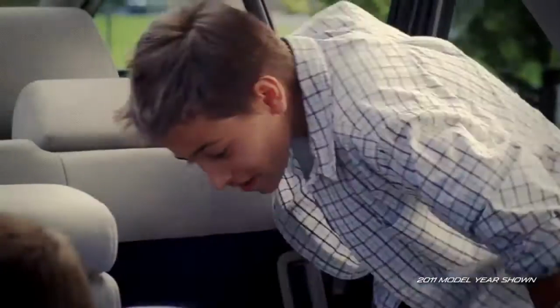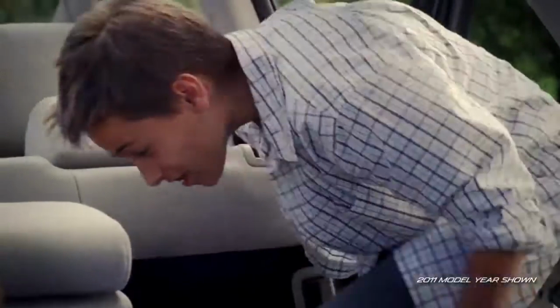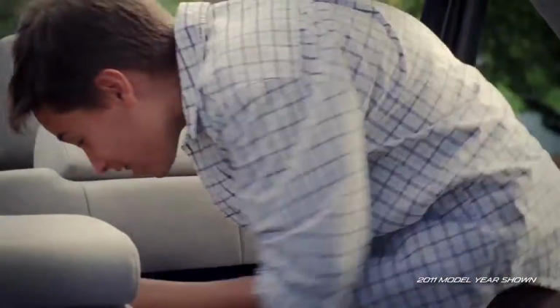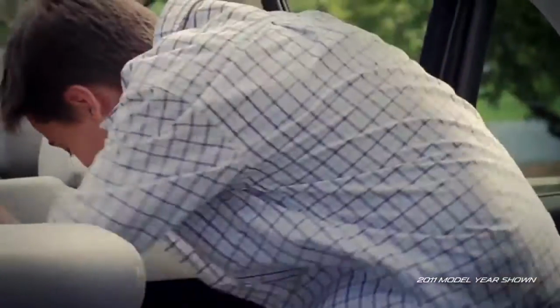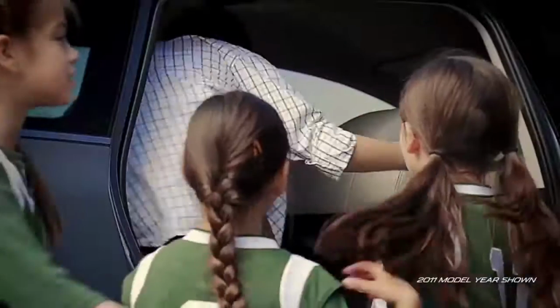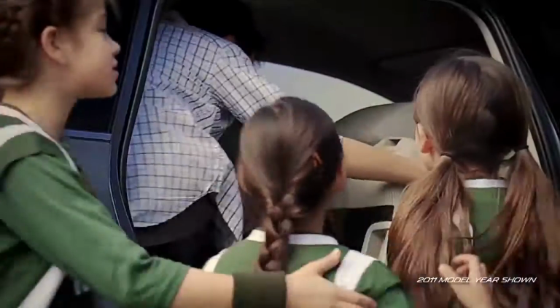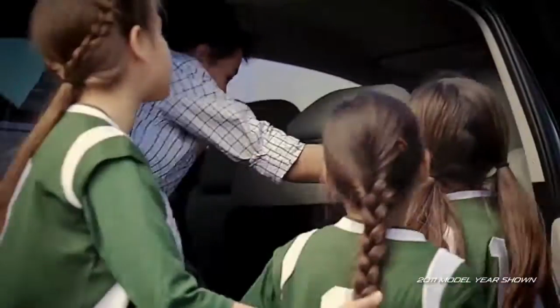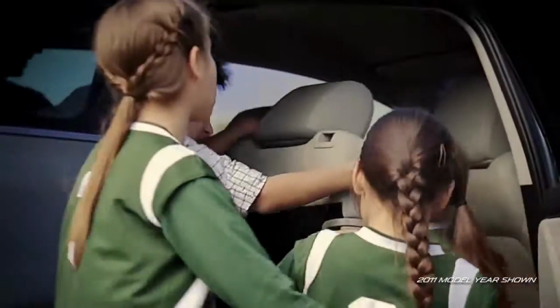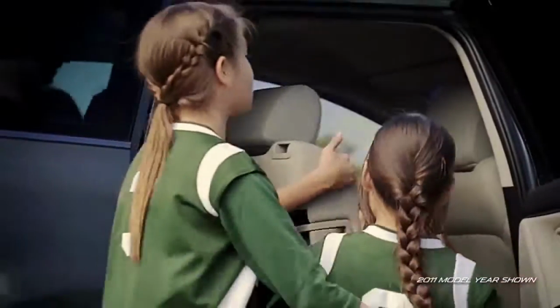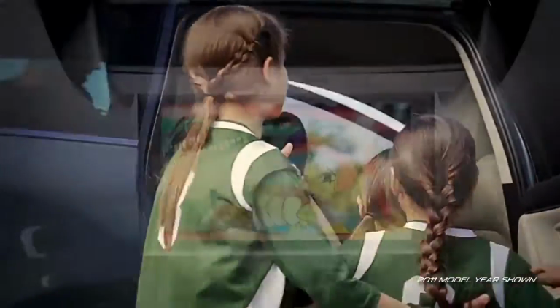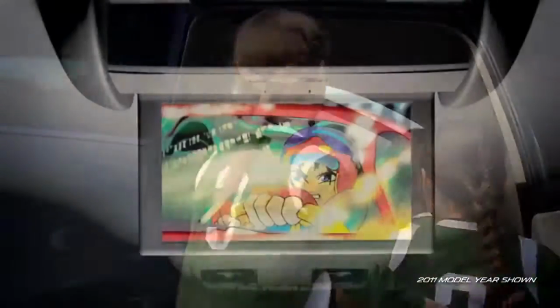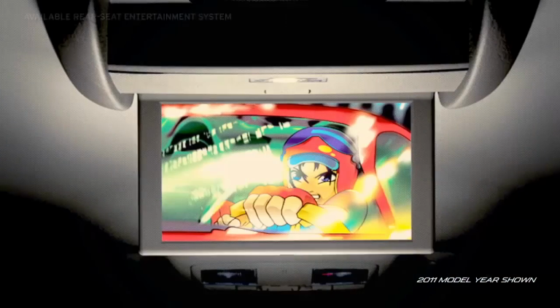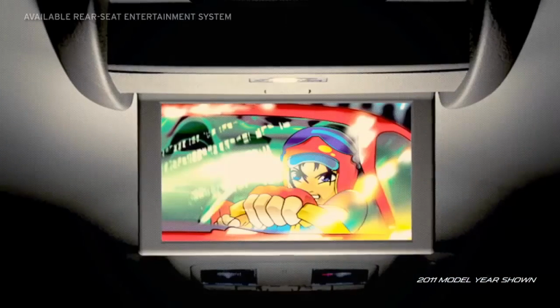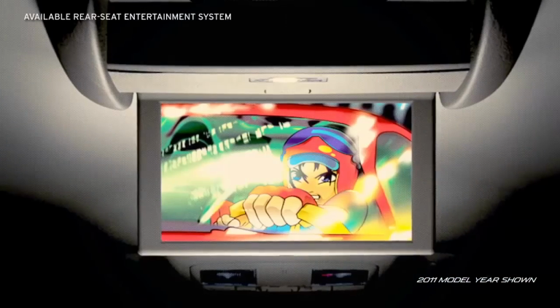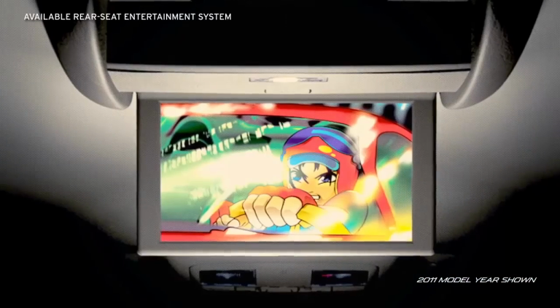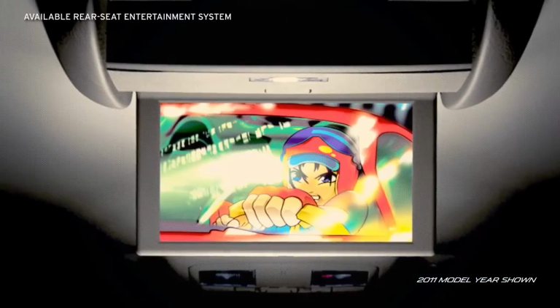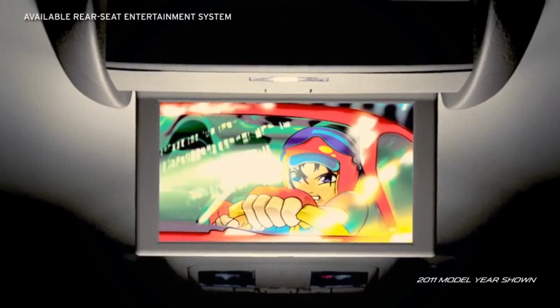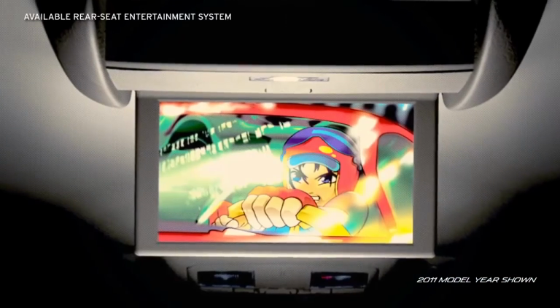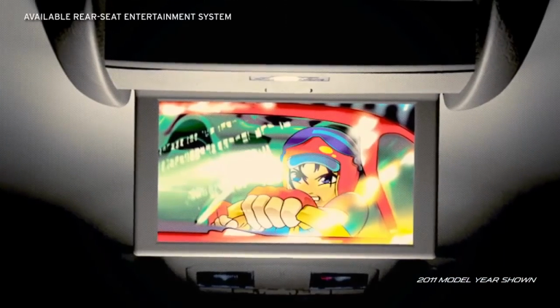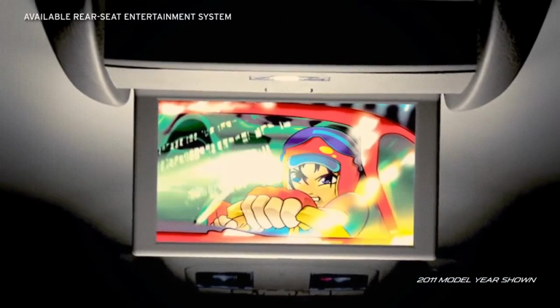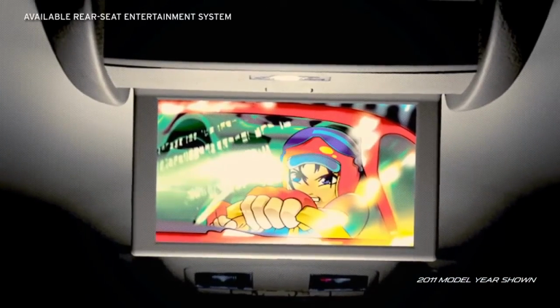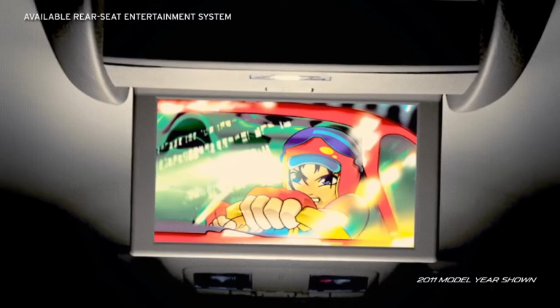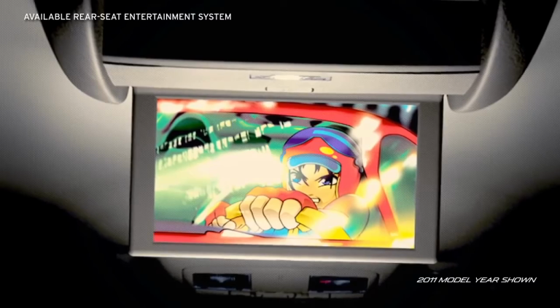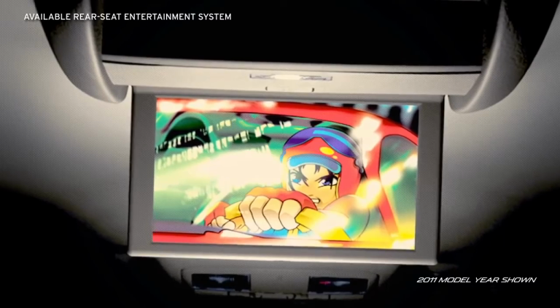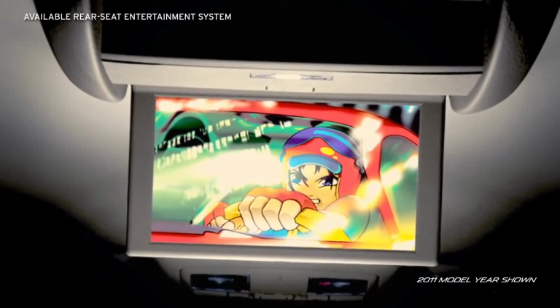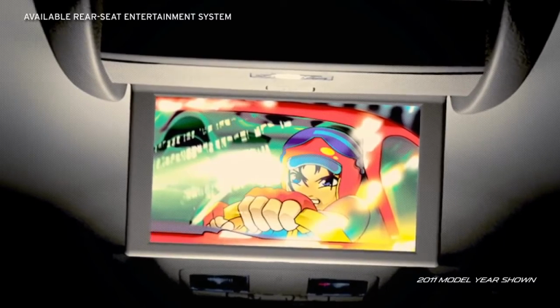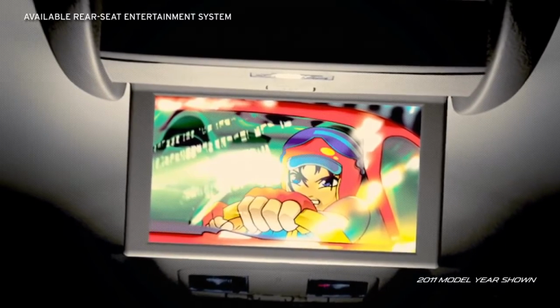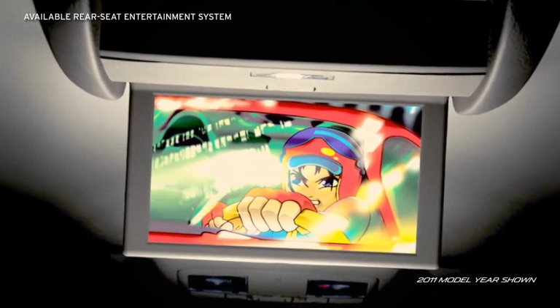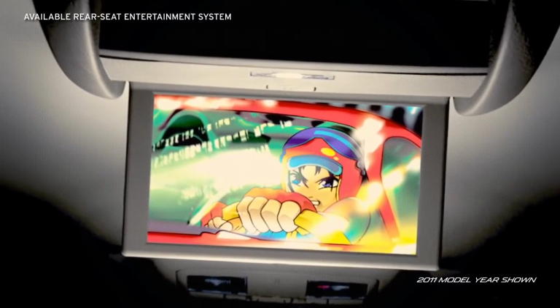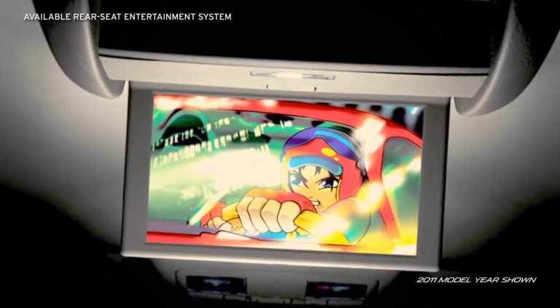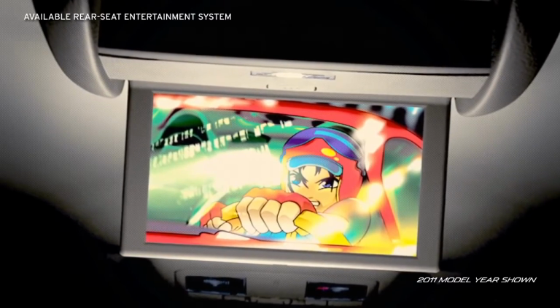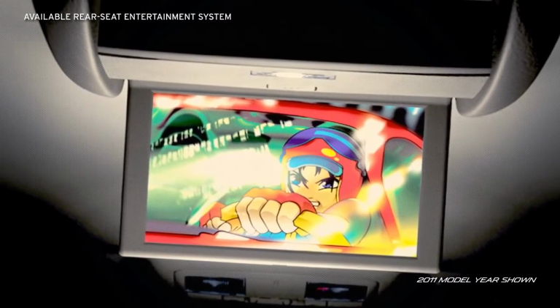And of course, you can't forget the little ones. The rear seat DVD entertainment system makes those long trips a little more enjoyable.